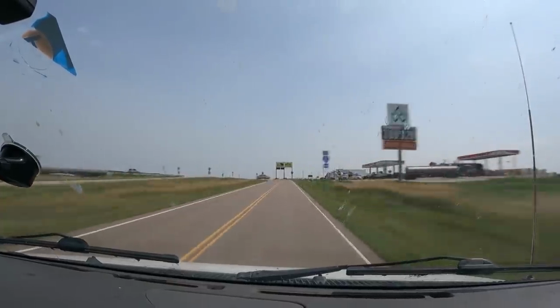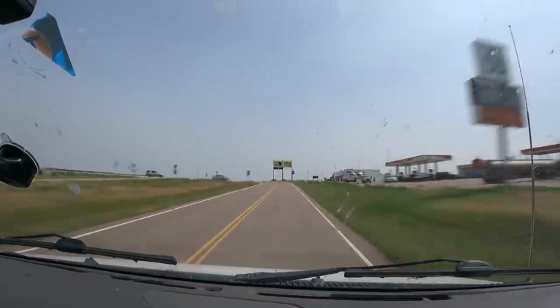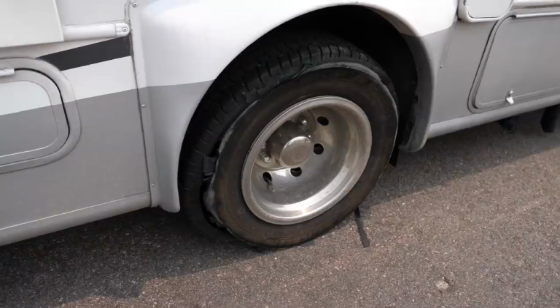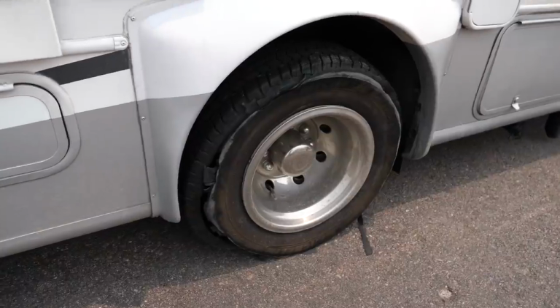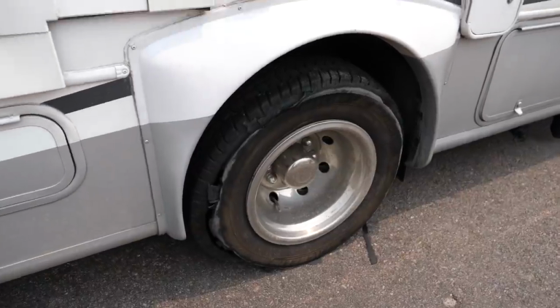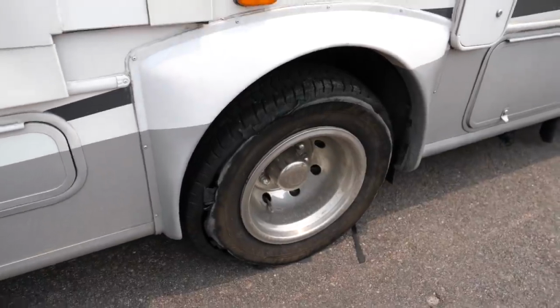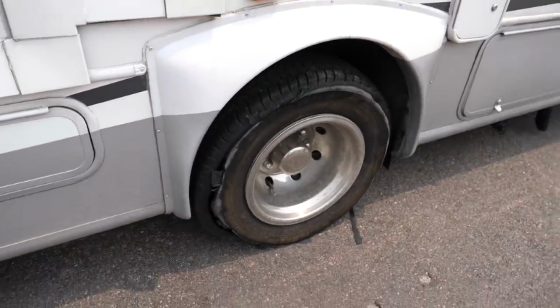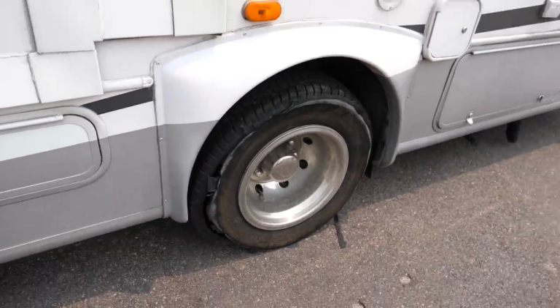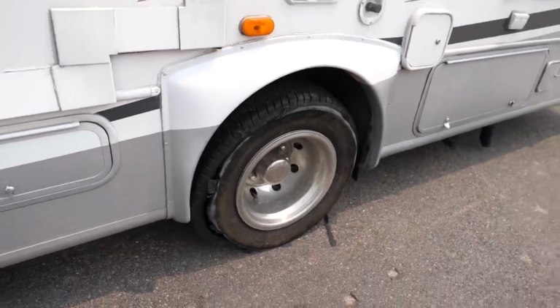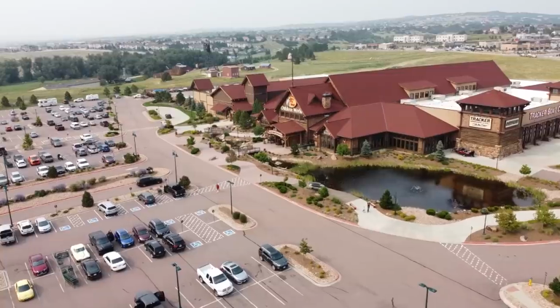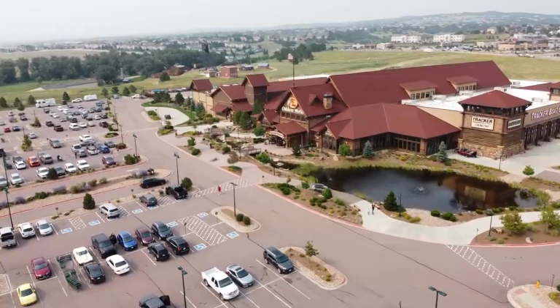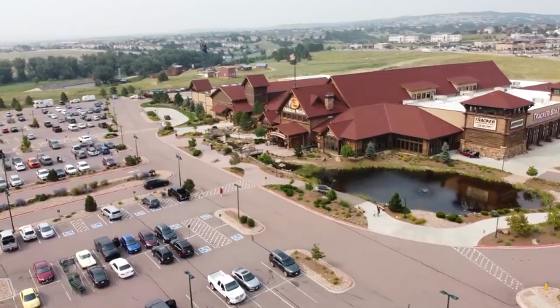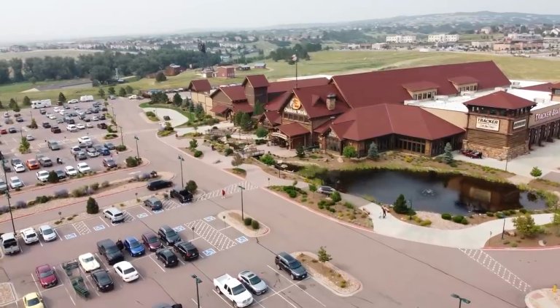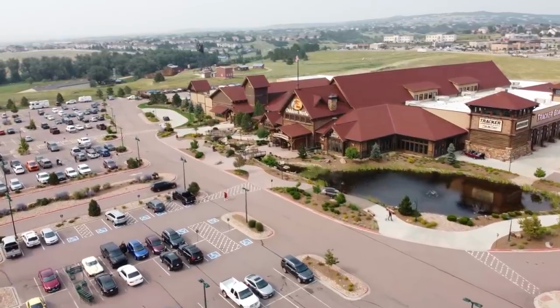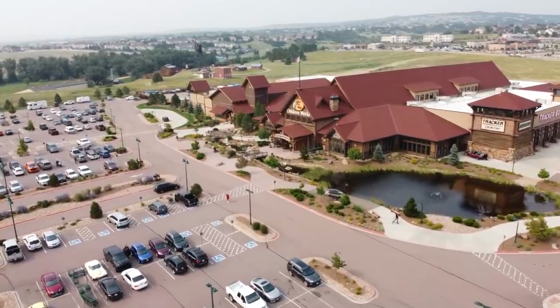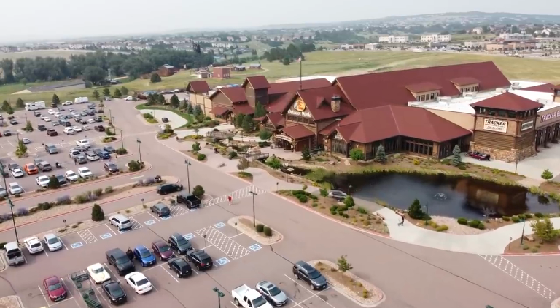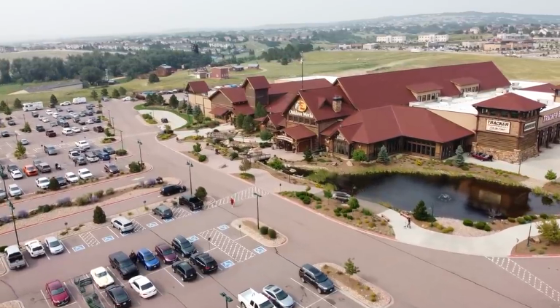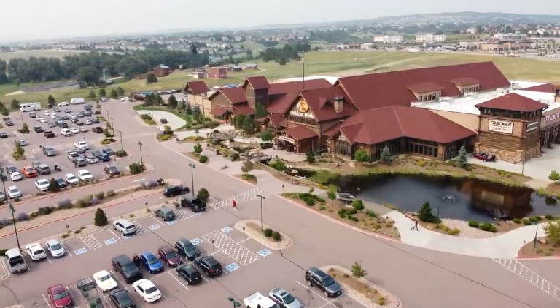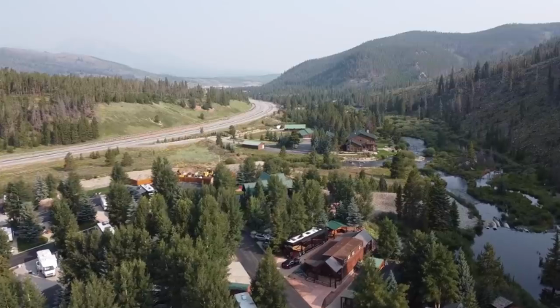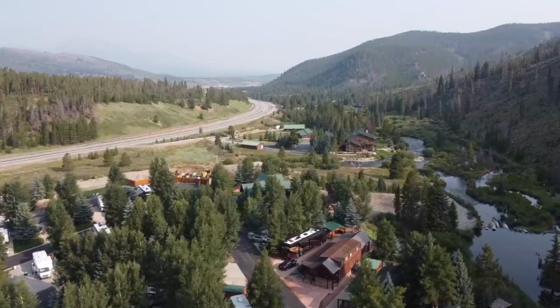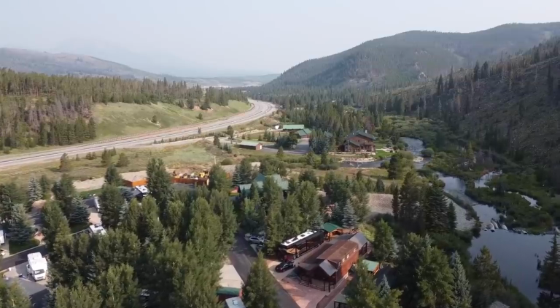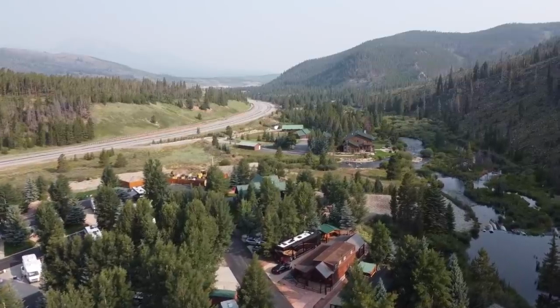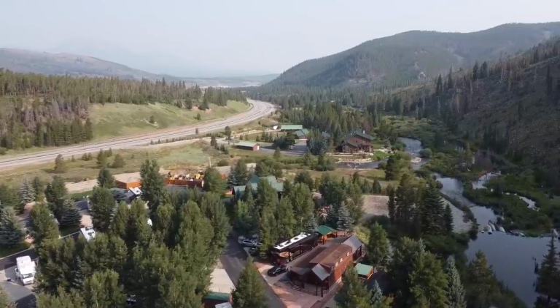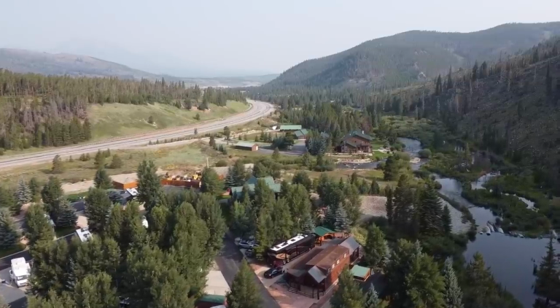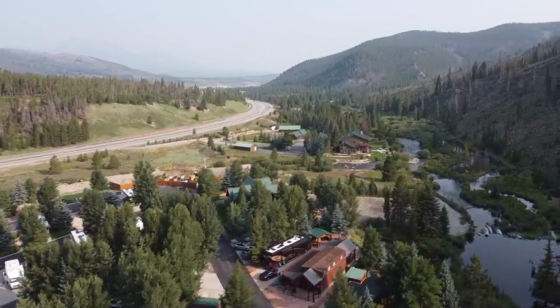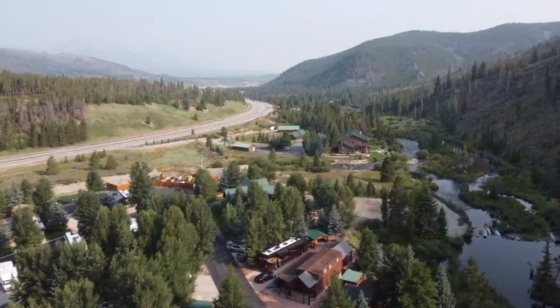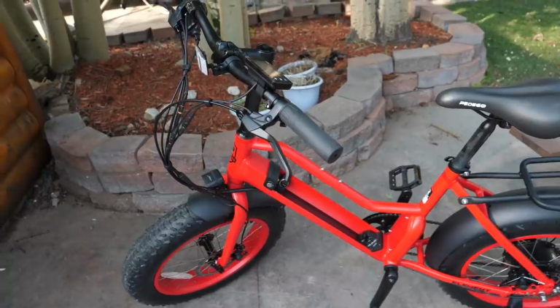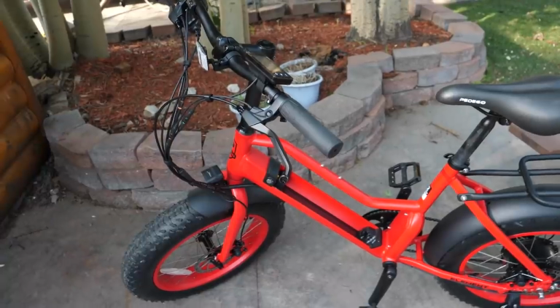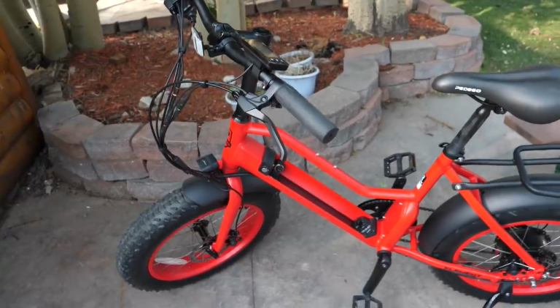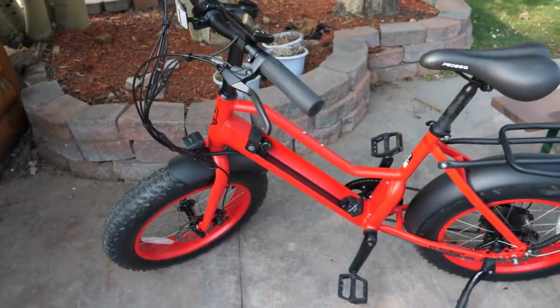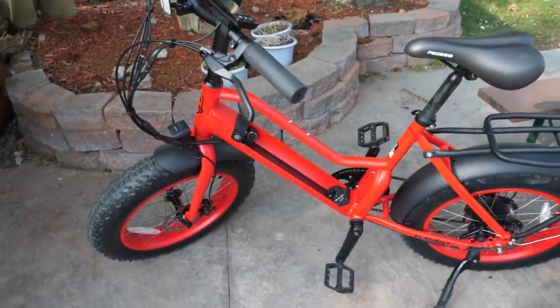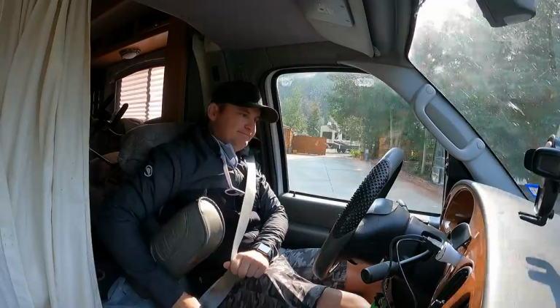I blow a tire on the highway as I take you into the foothills of Colorado where all the RV parks are full, so I have to boondock.